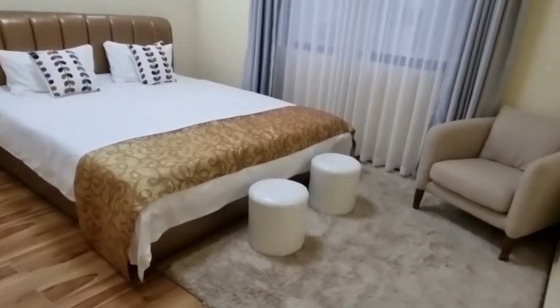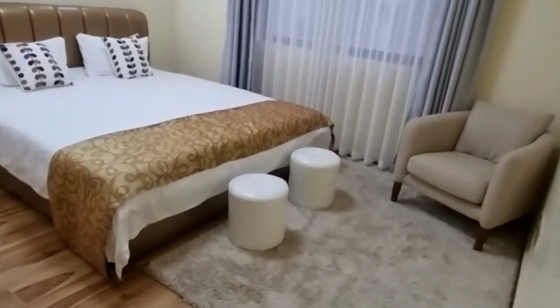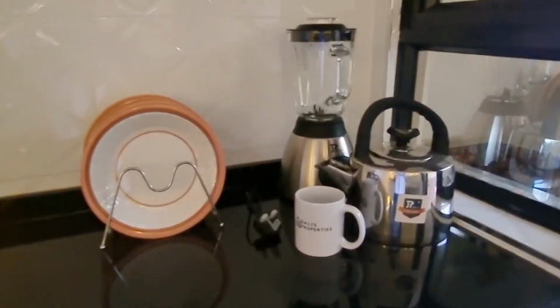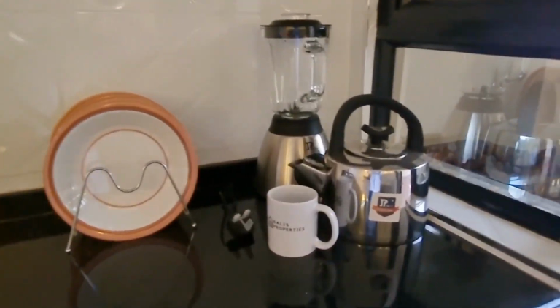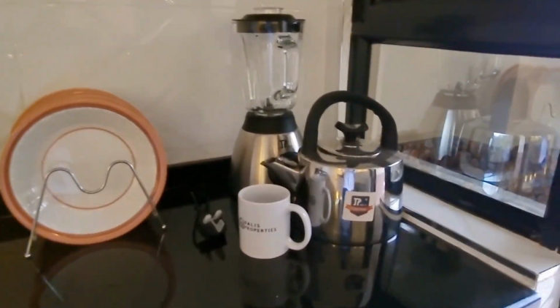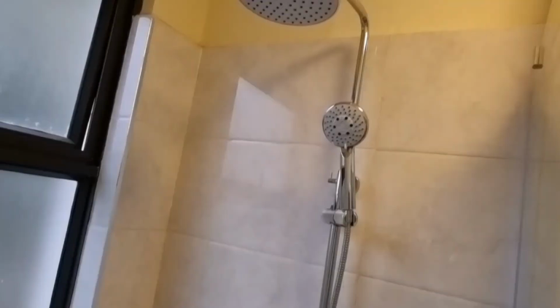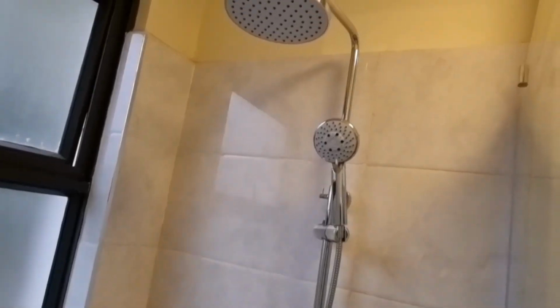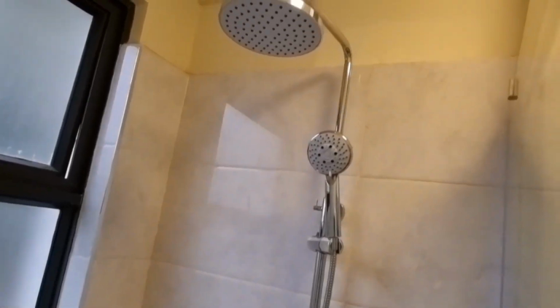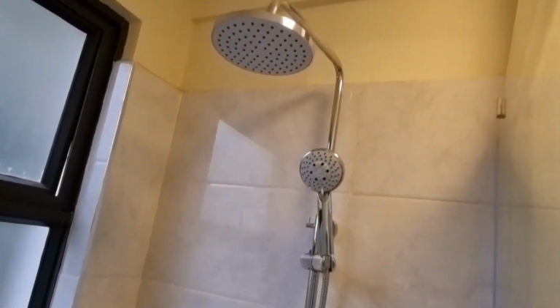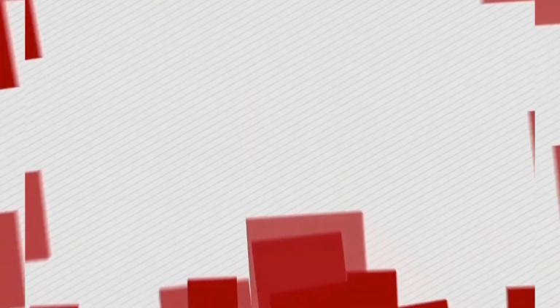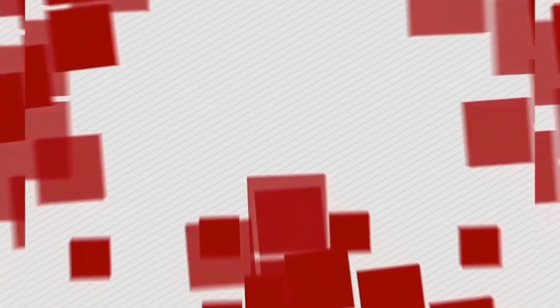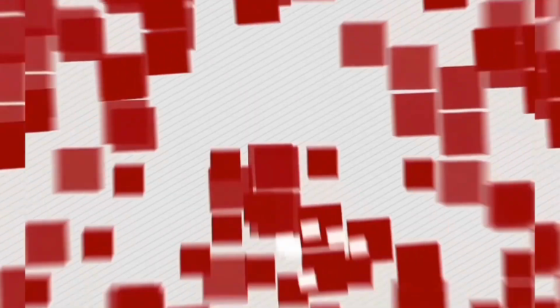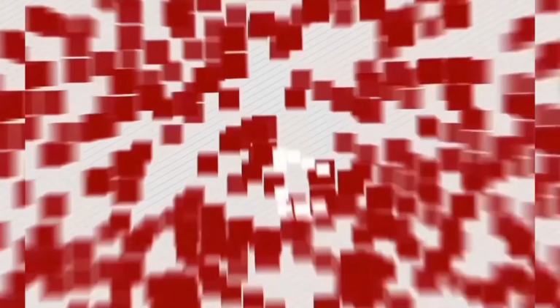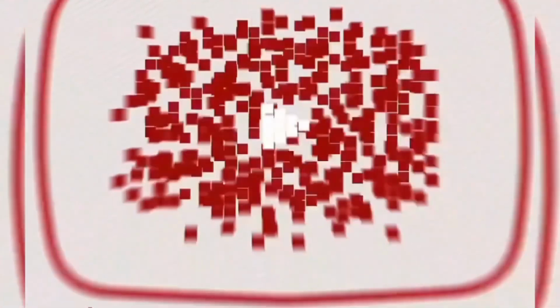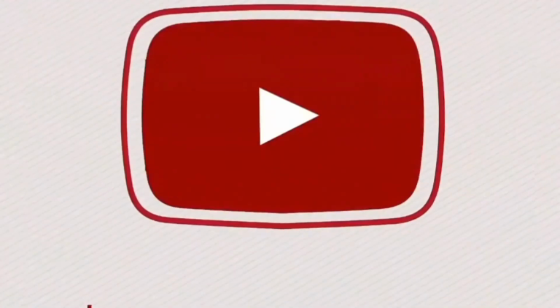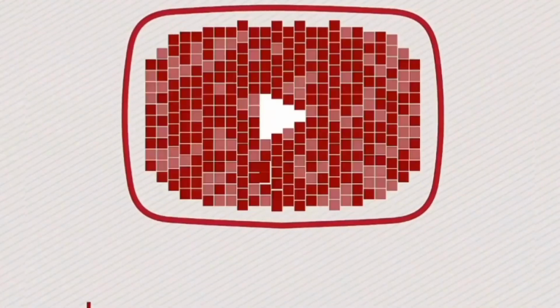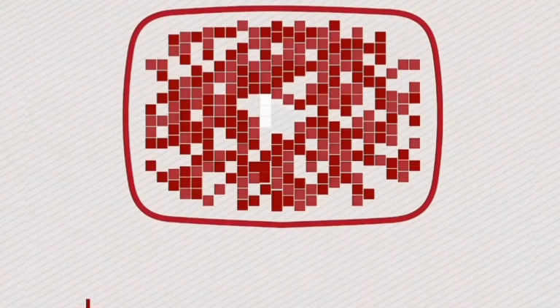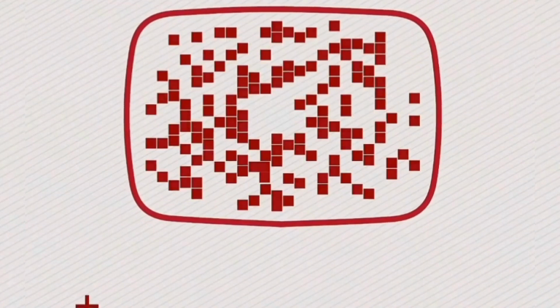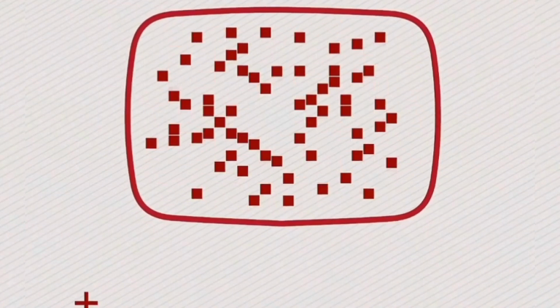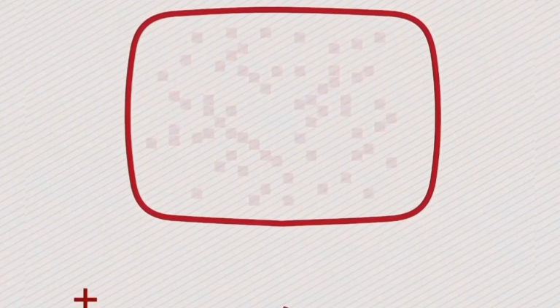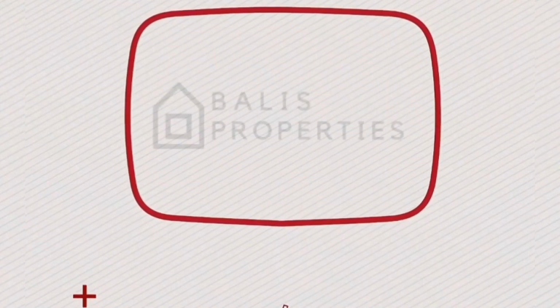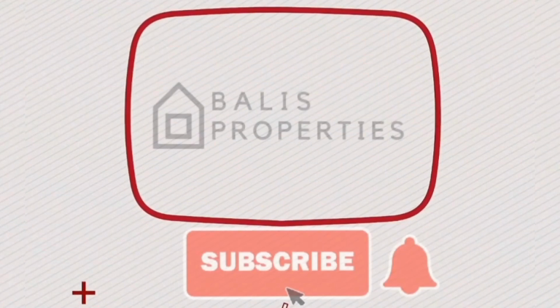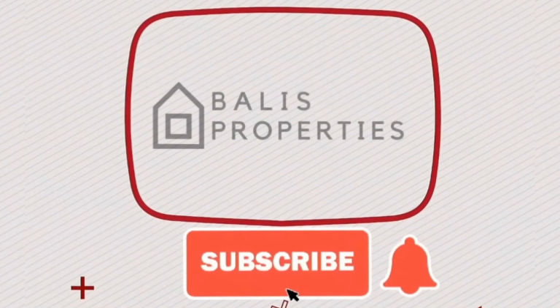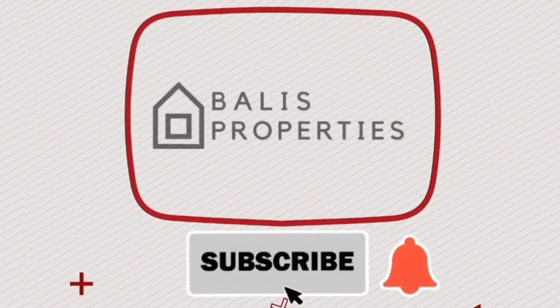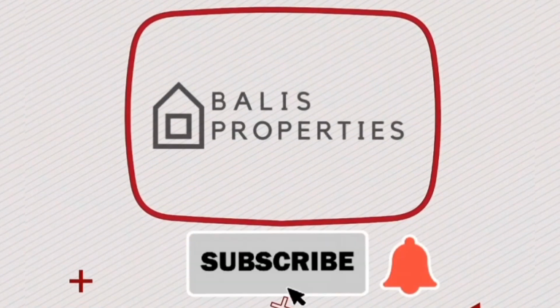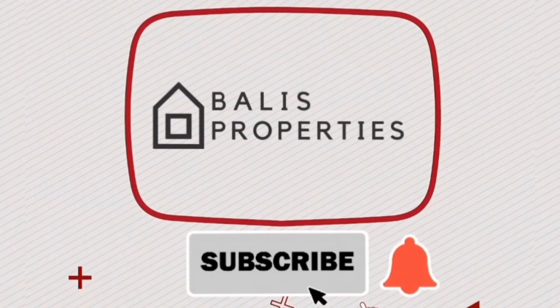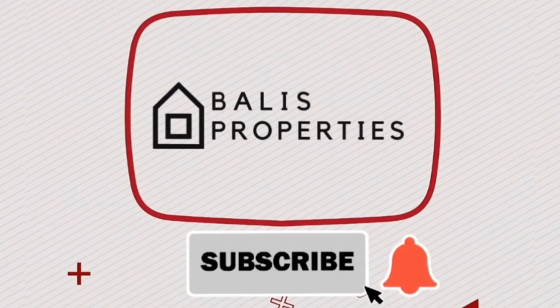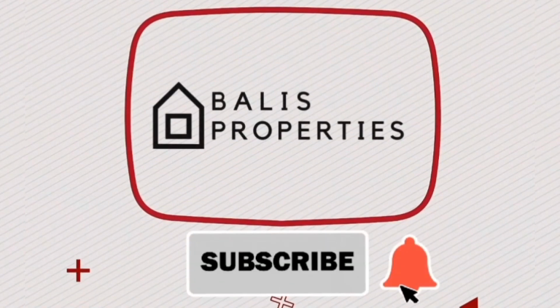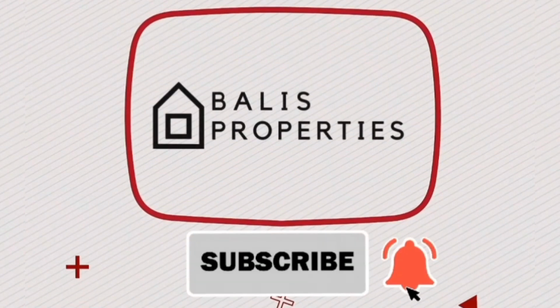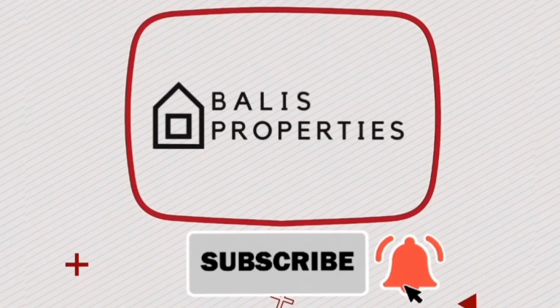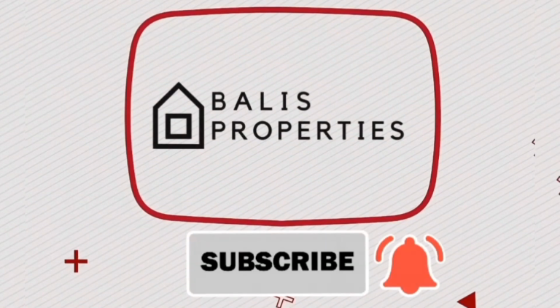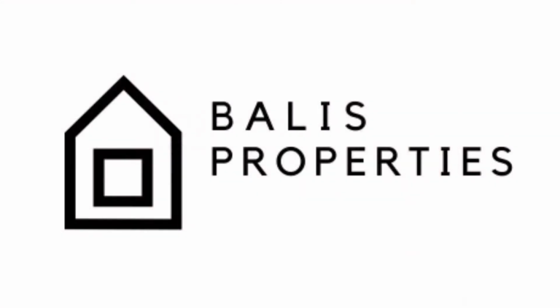The amenities here are incredible — we have a borehole, a backup generator, and a fully equipped gym. Thank you so much for watching. Bye!